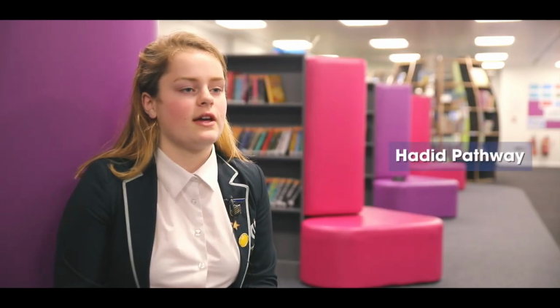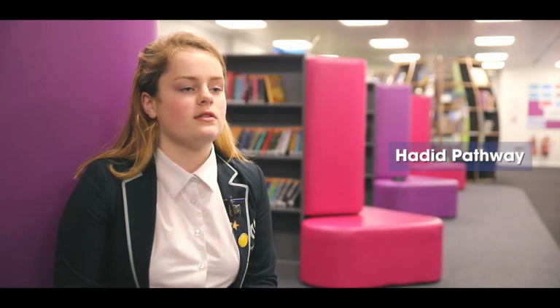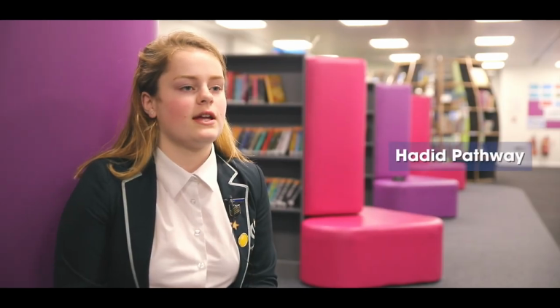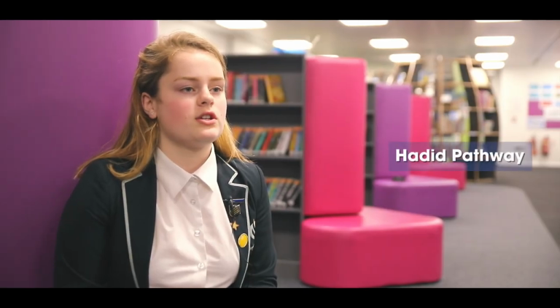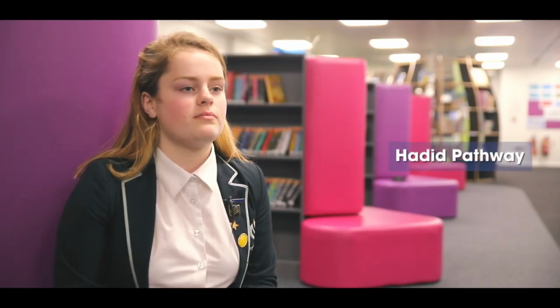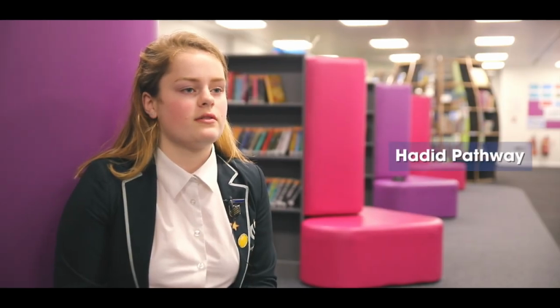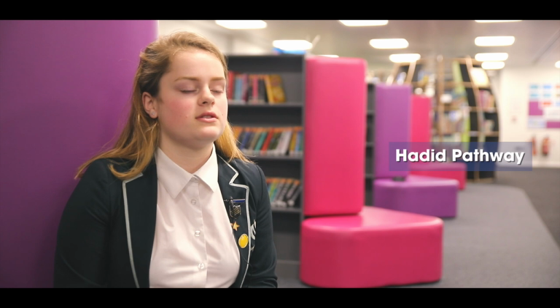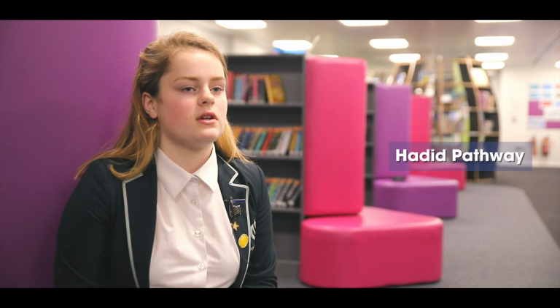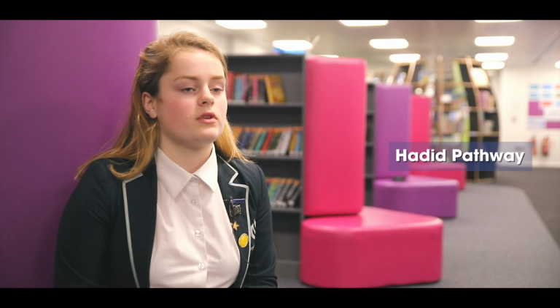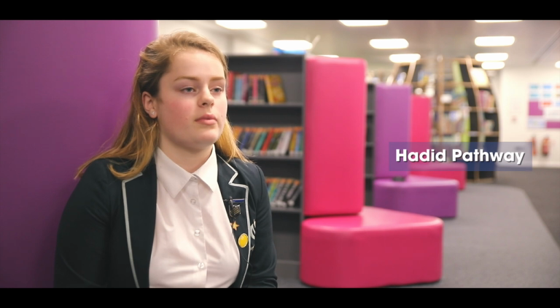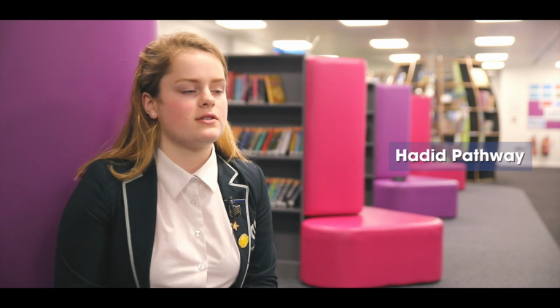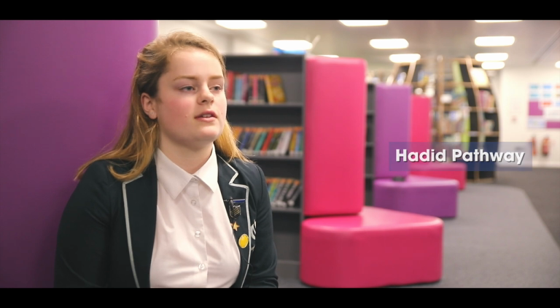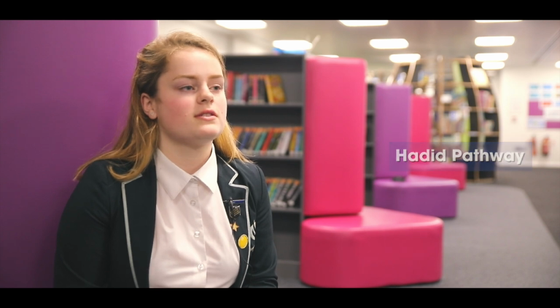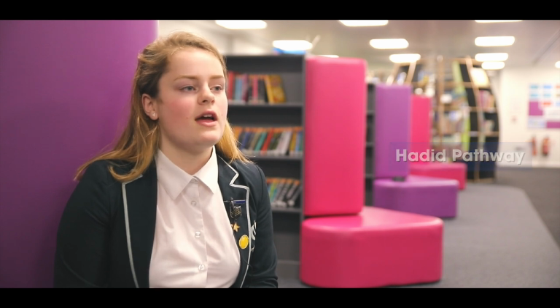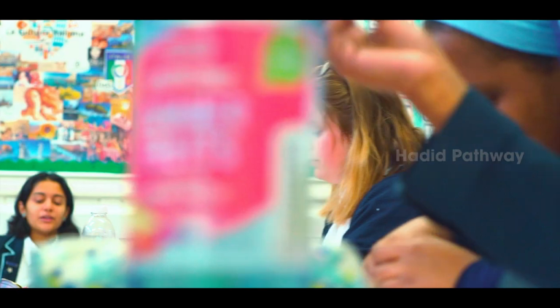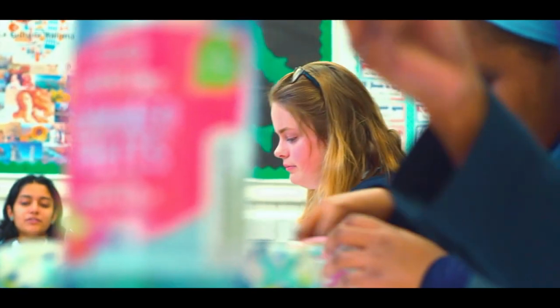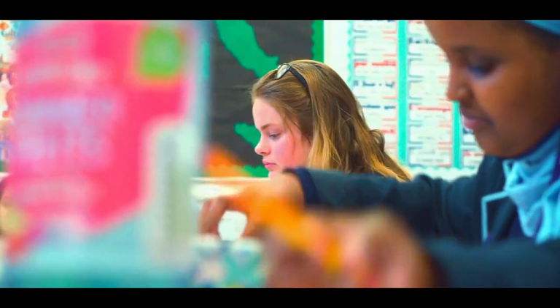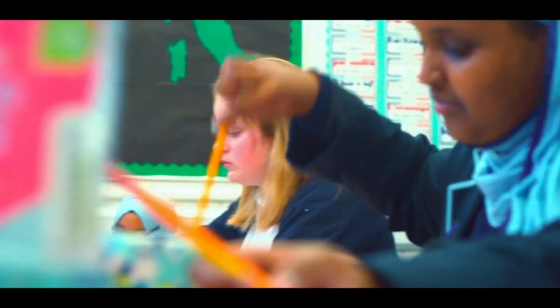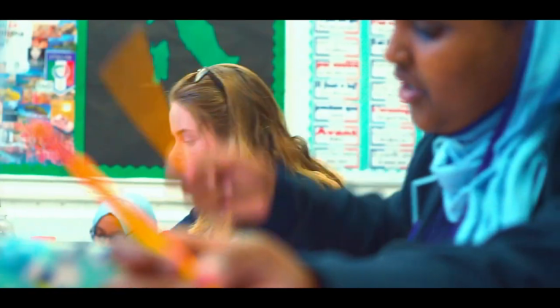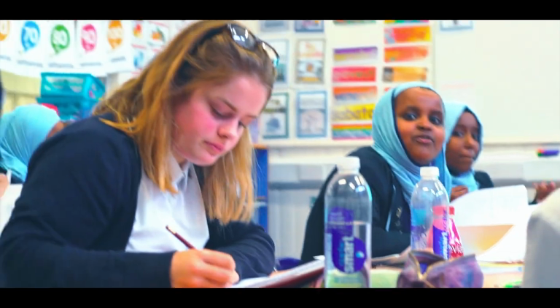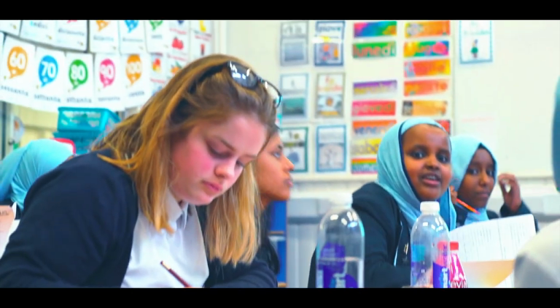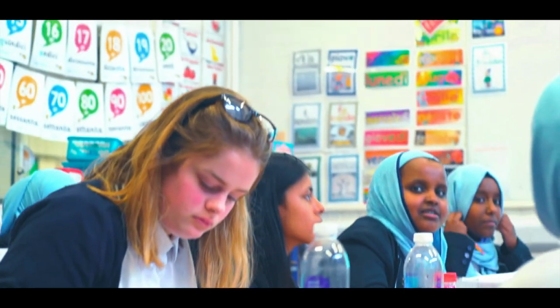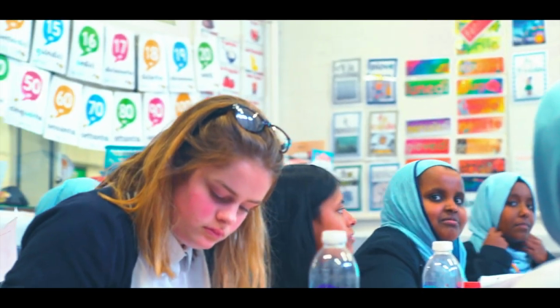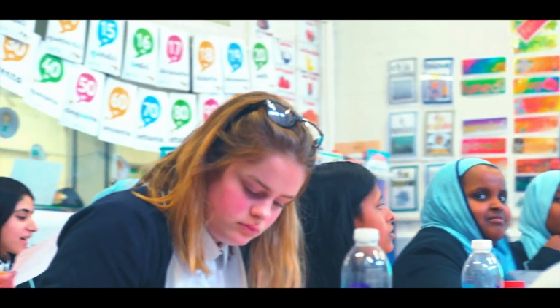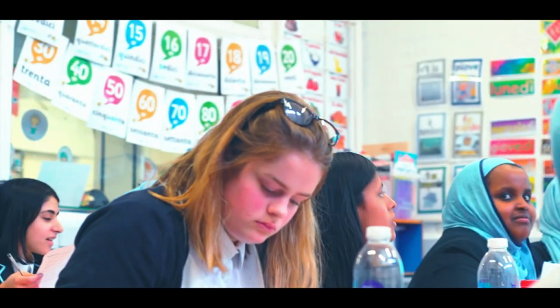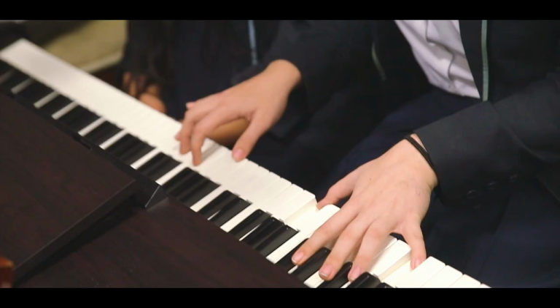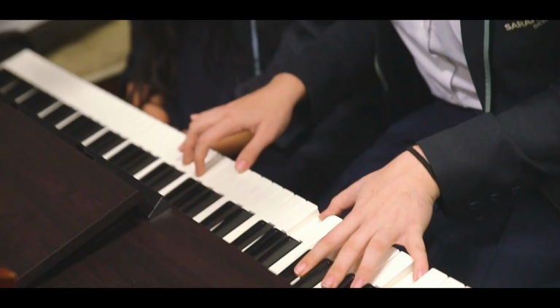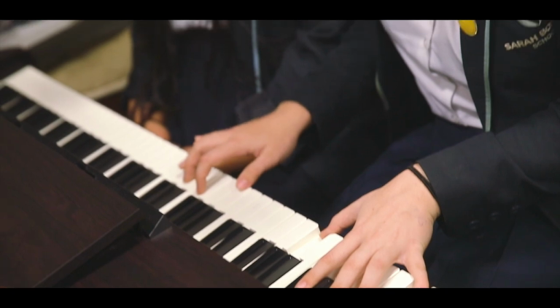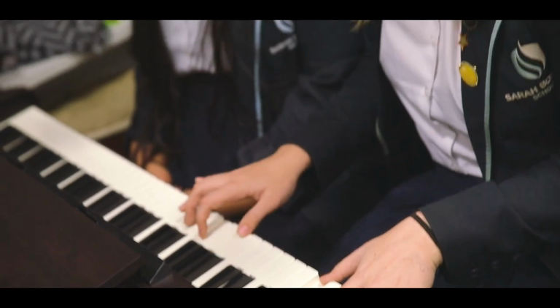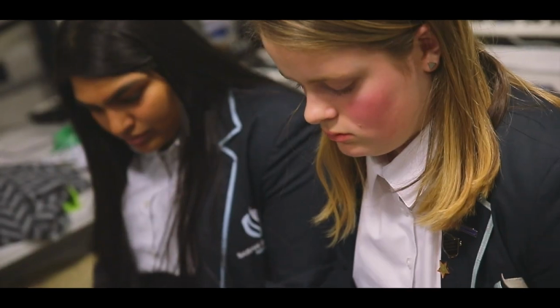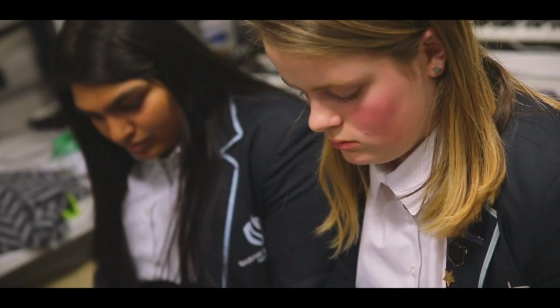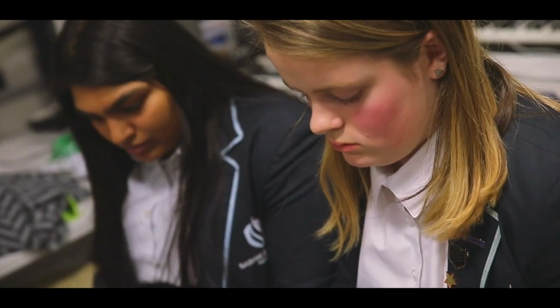My pathway allows me to gain an EBacc suite, which includes English, maths, combined science, history and a language — which is French — and I also get to include a creative subject, which is music.